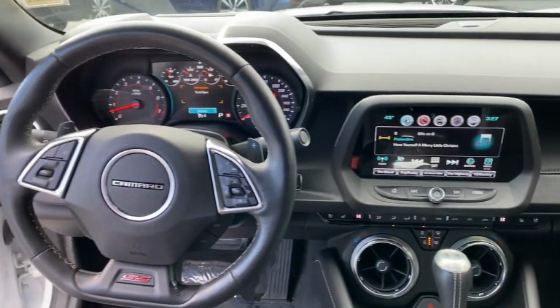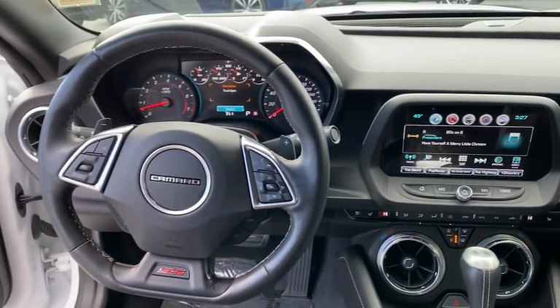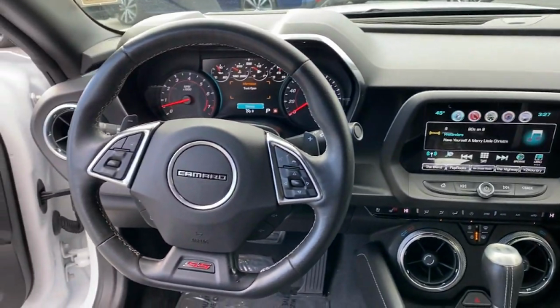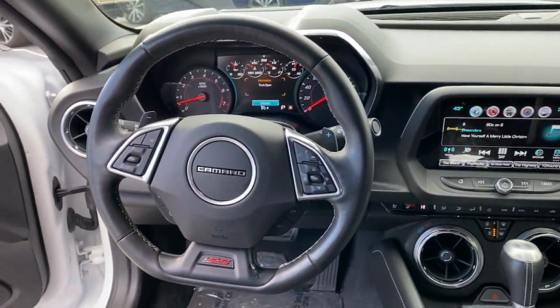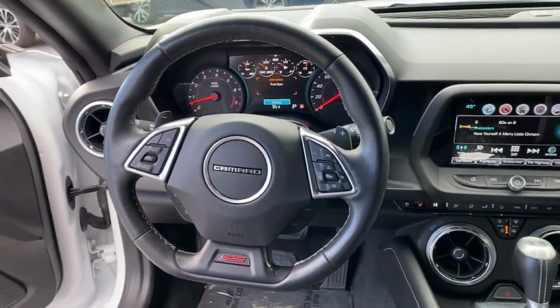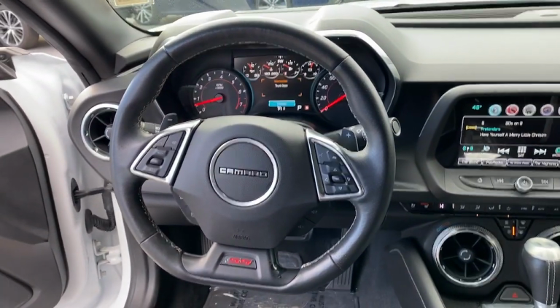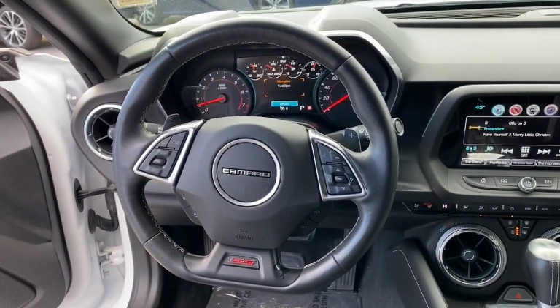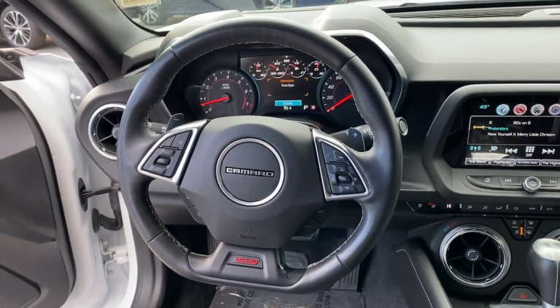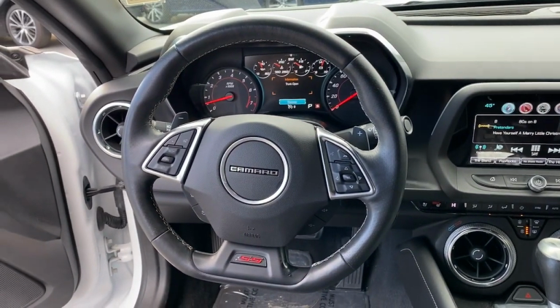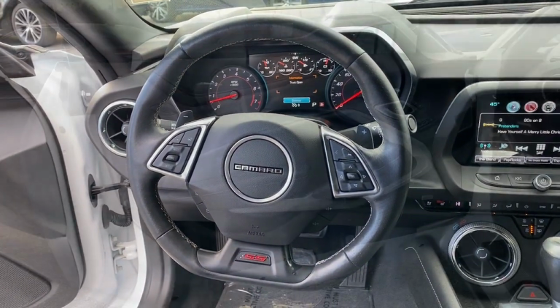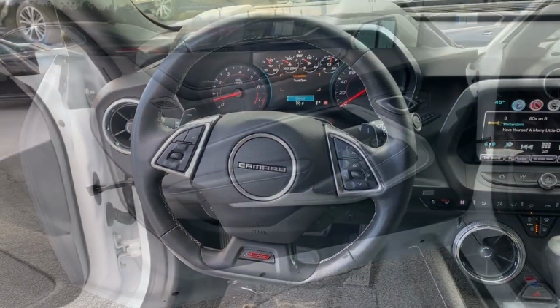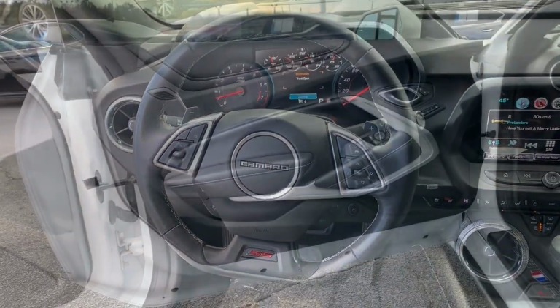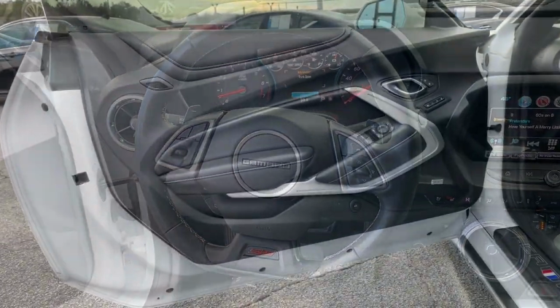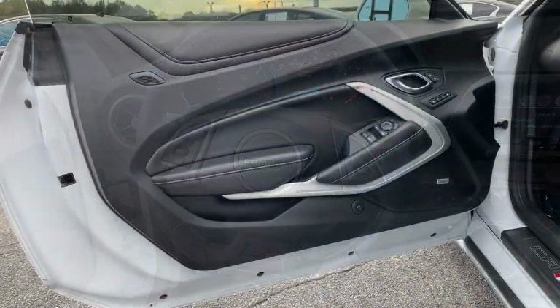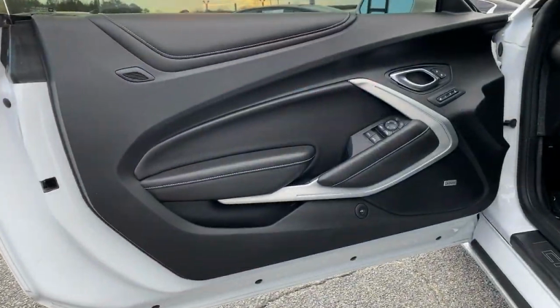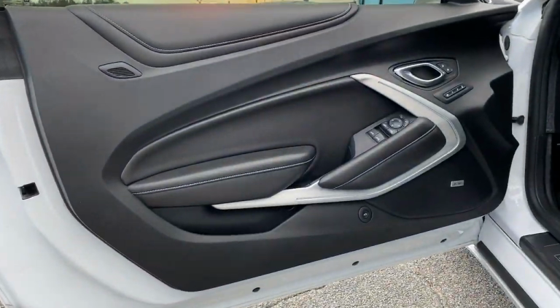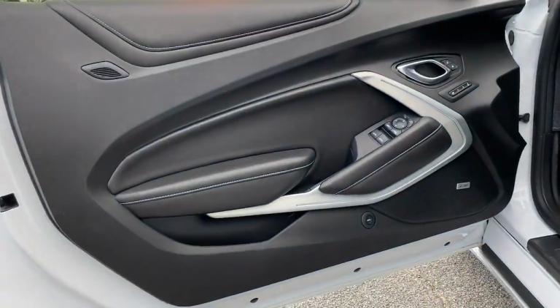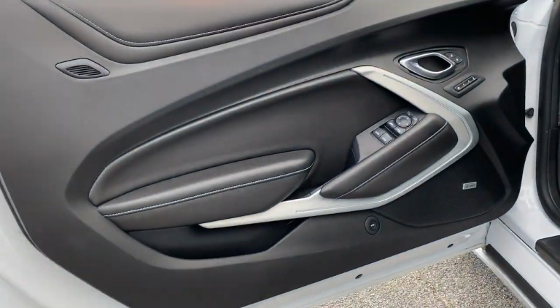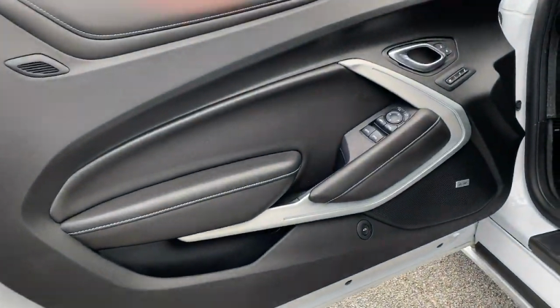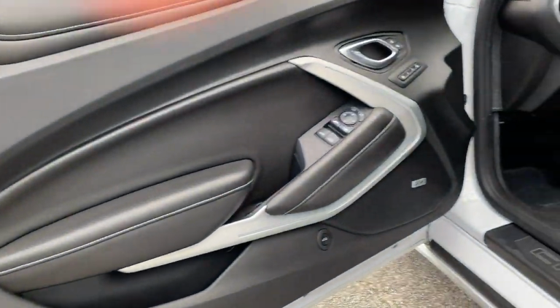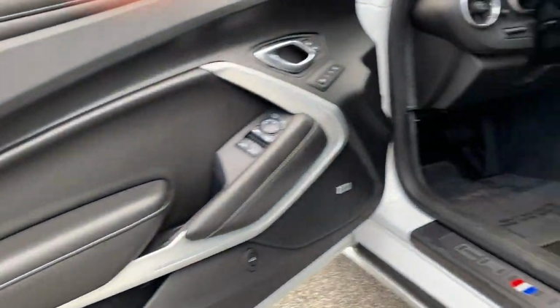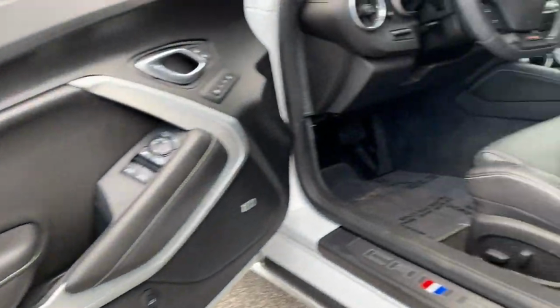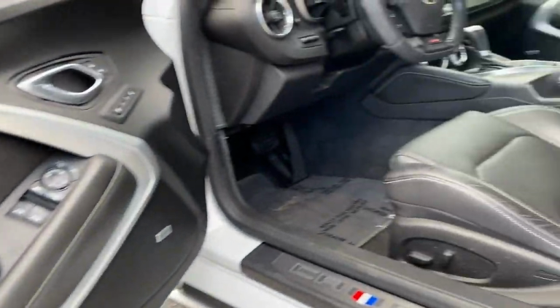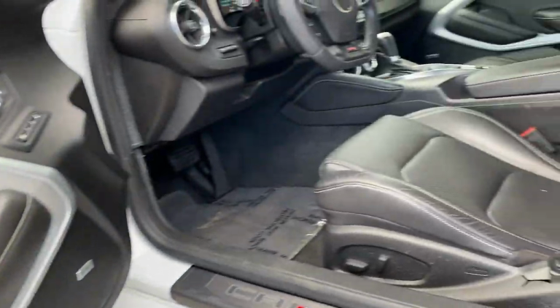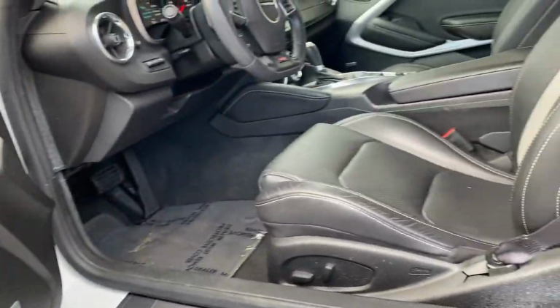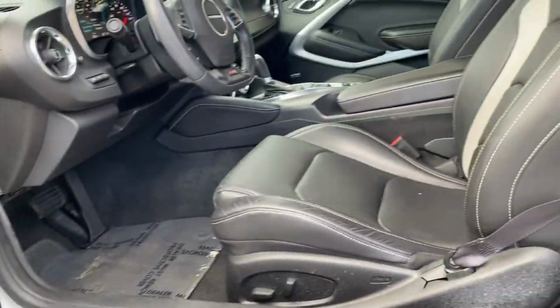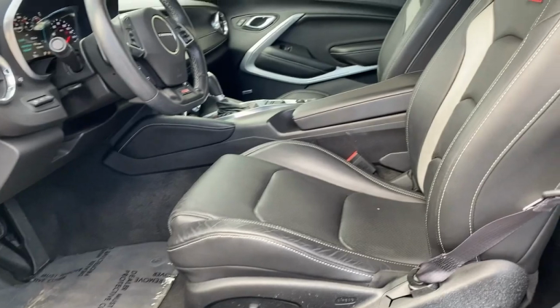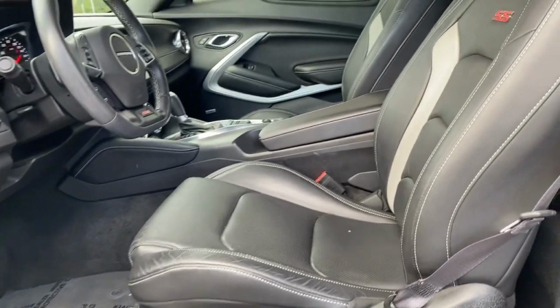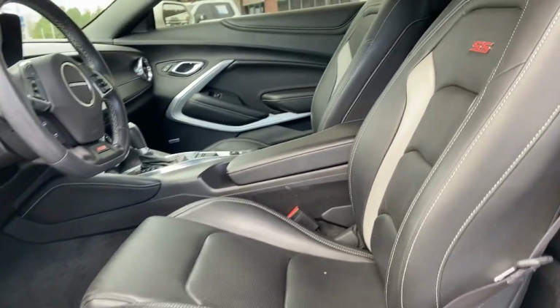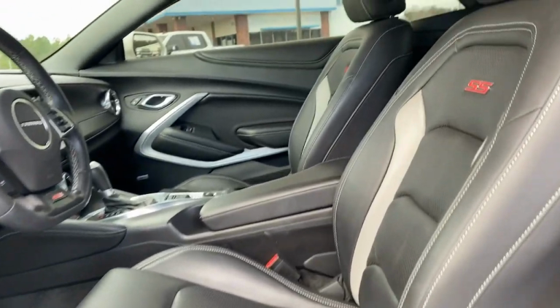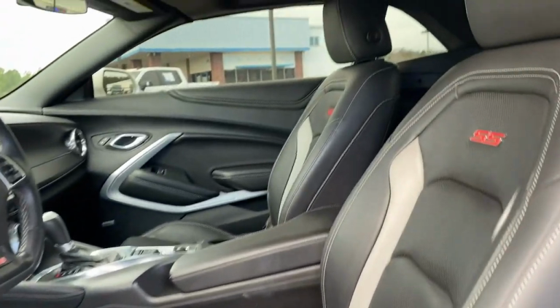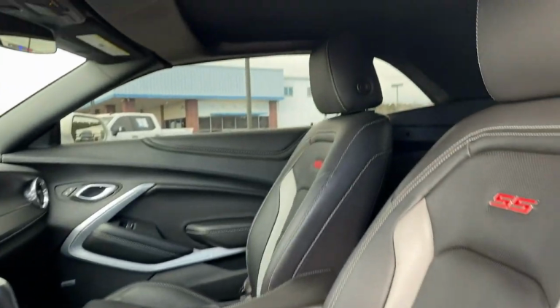The opportunity to experience this much power and refinement could be yours every day. Drive the Camaro.